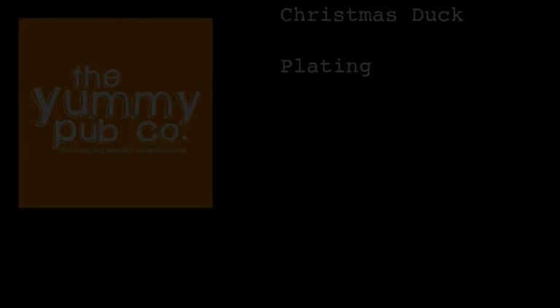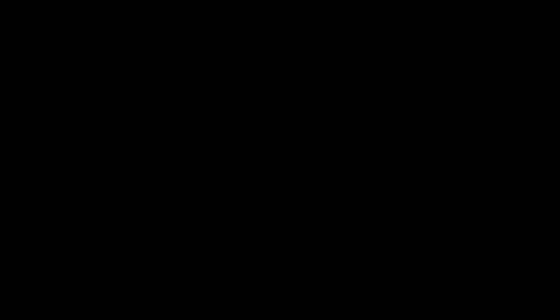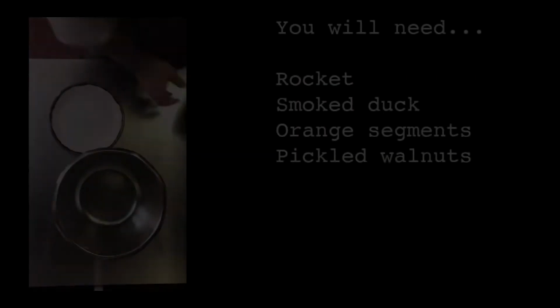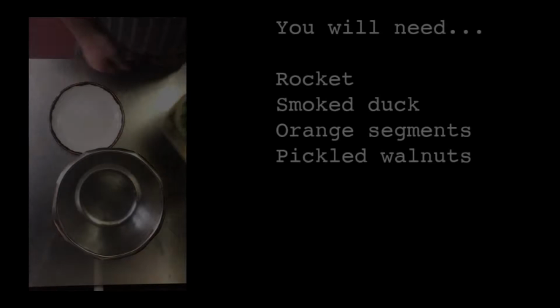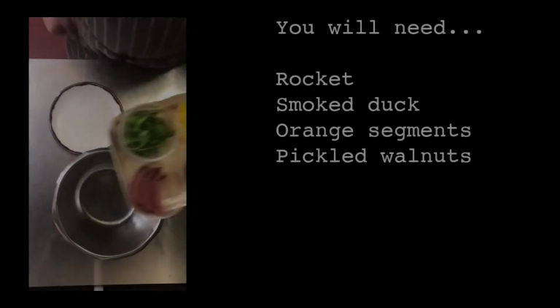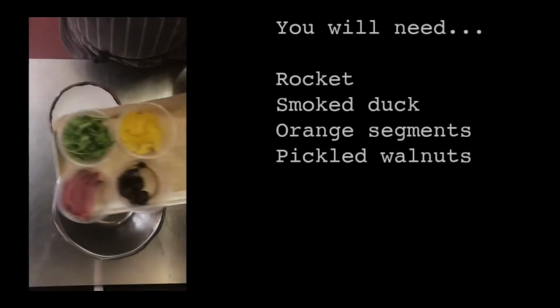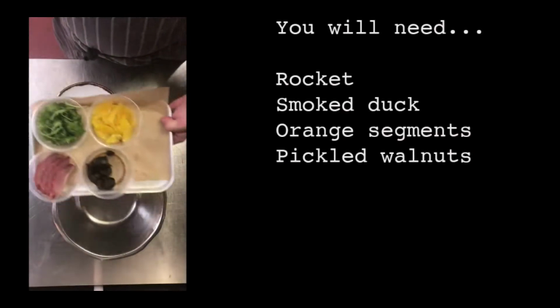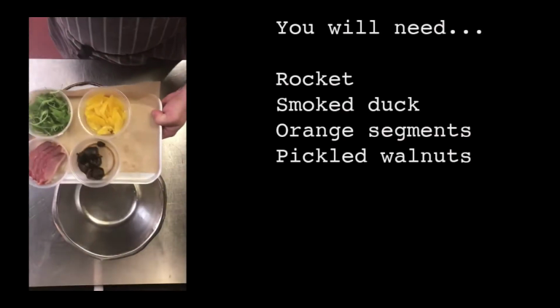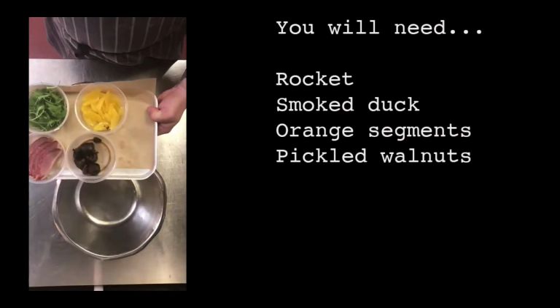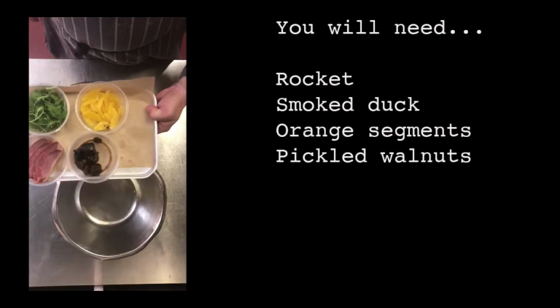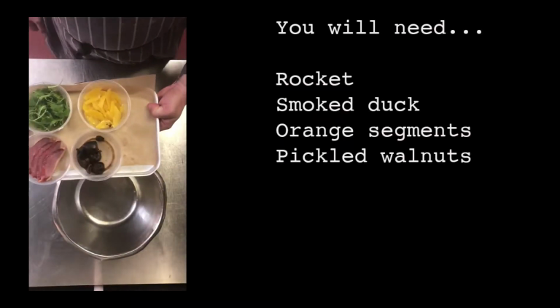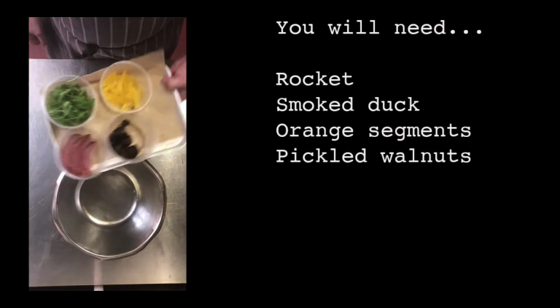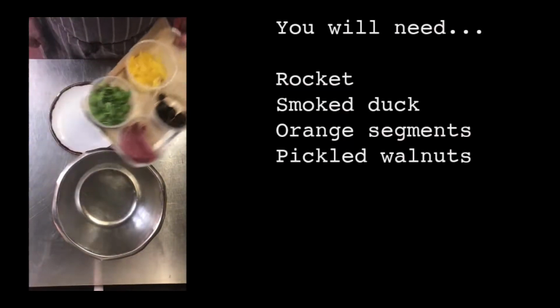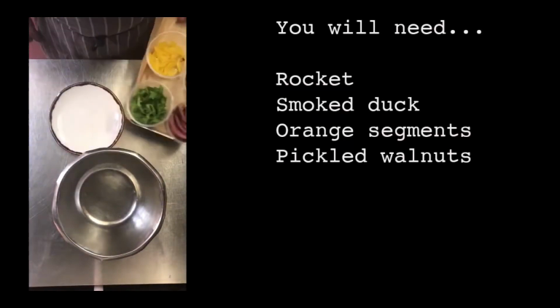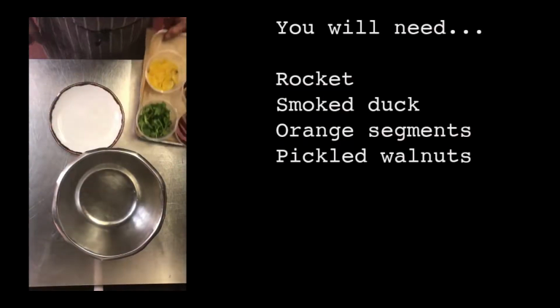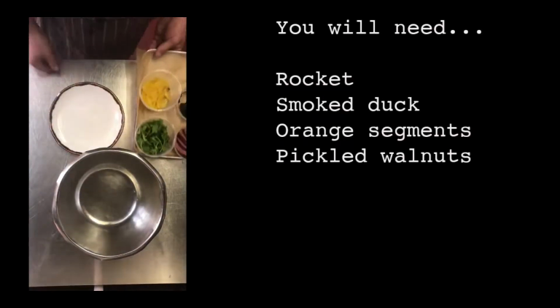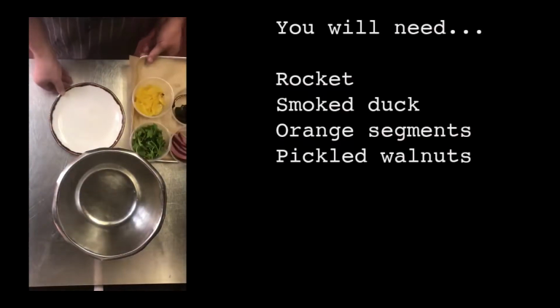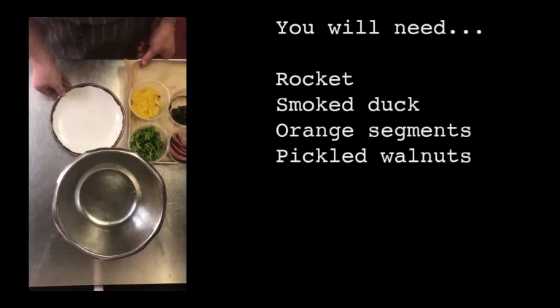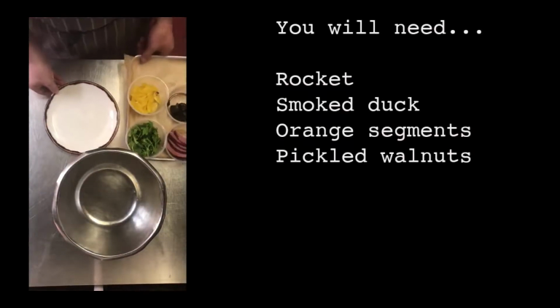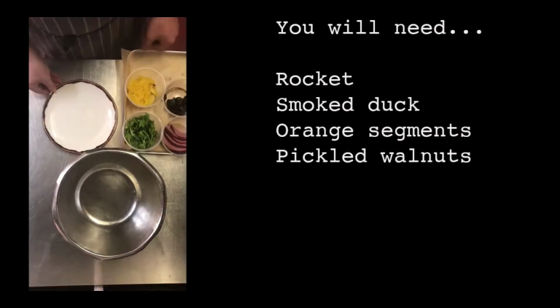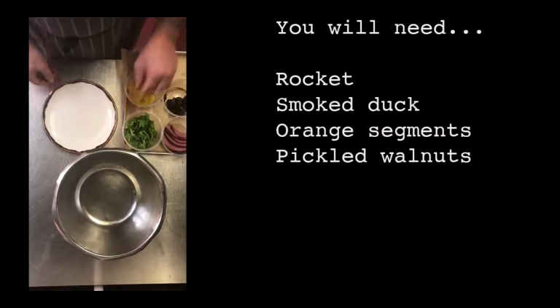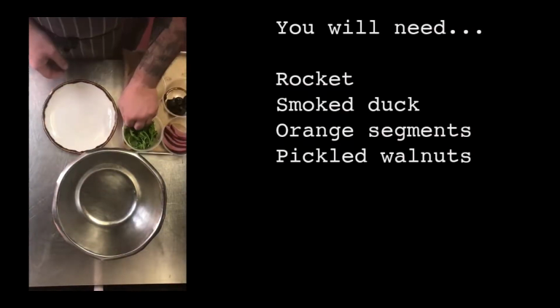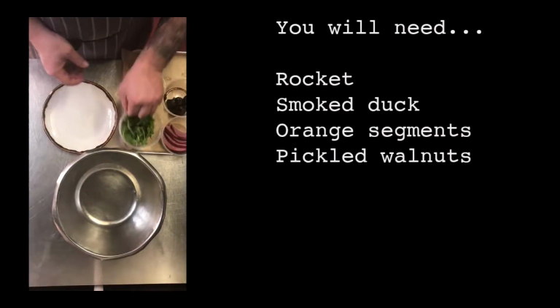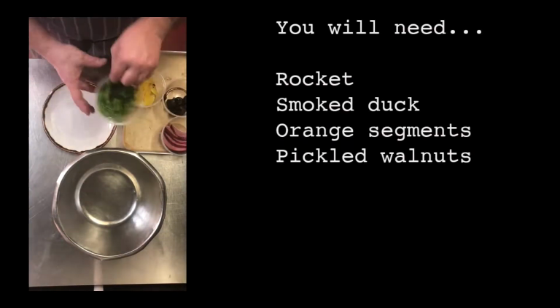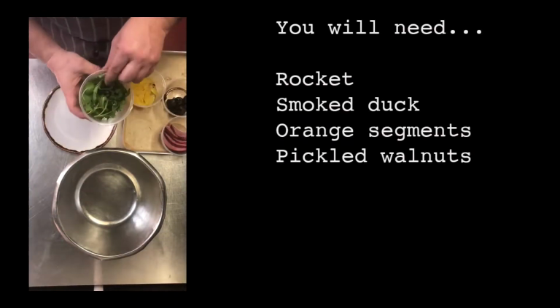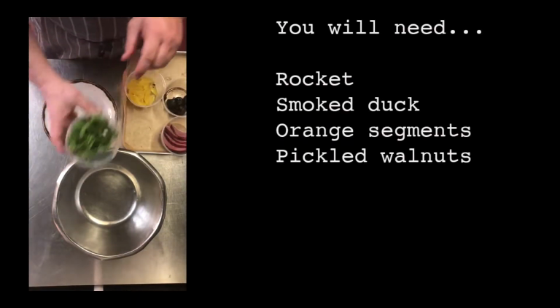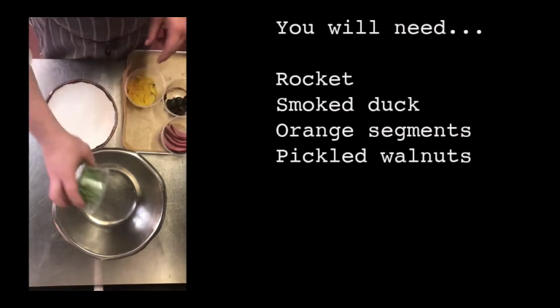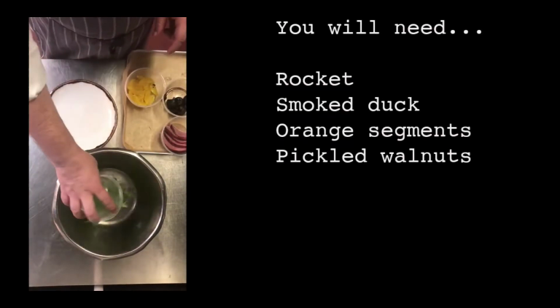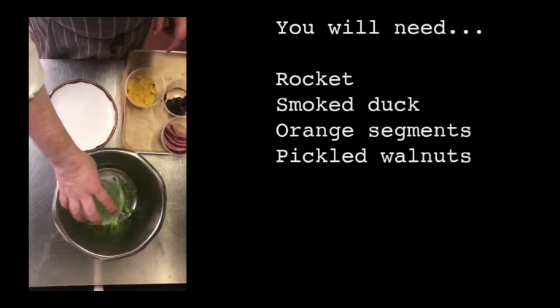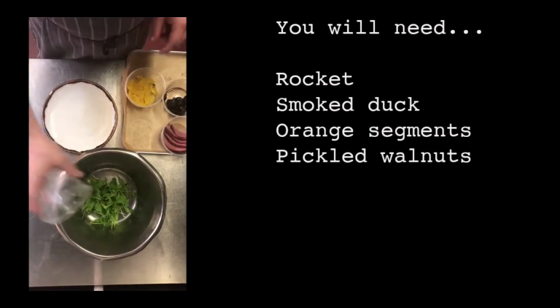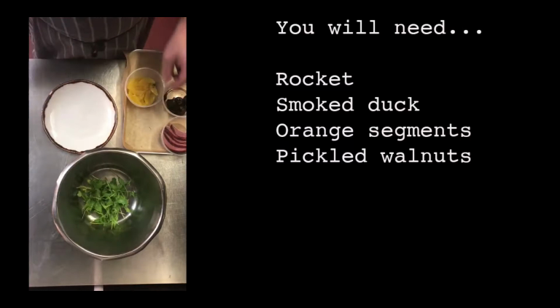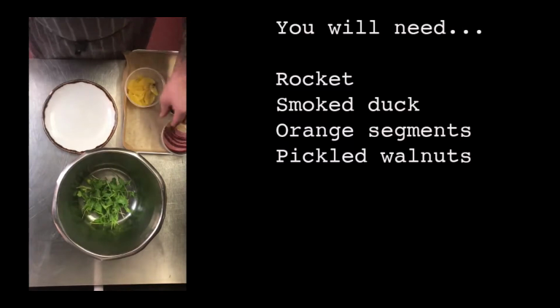You will need rocket, smoked duck, orange segments and pickled walnuts.